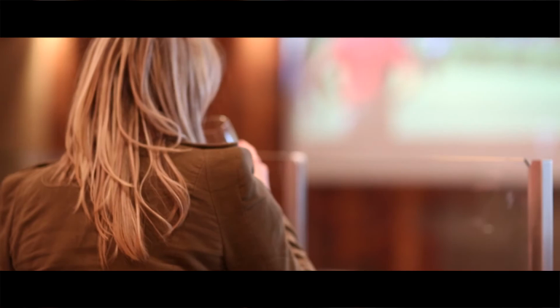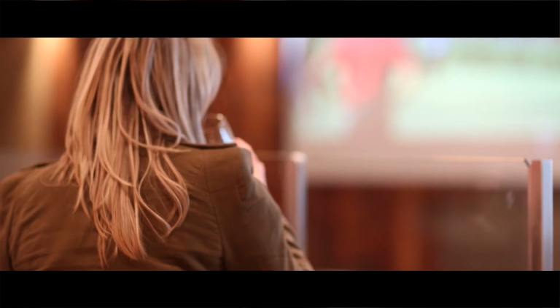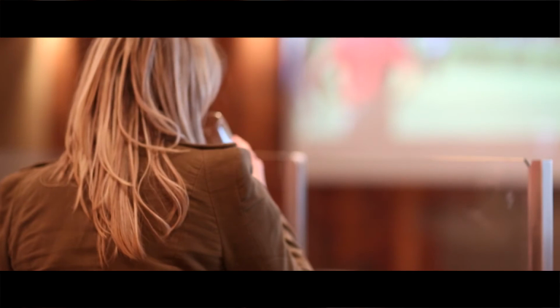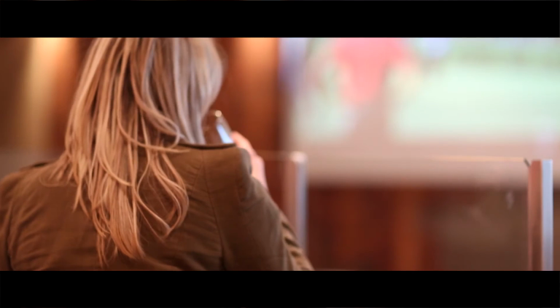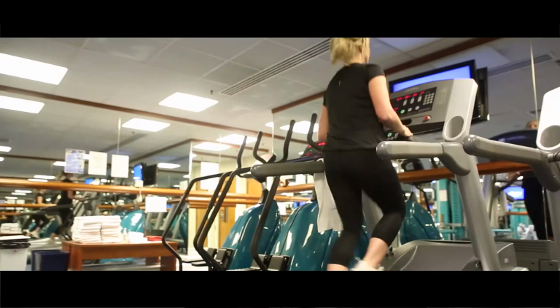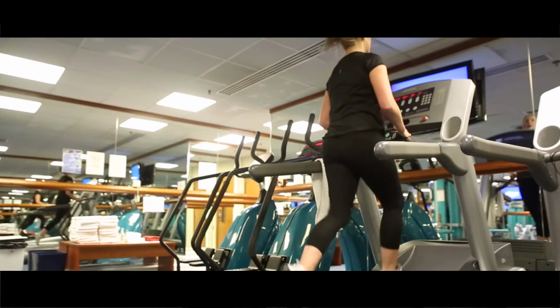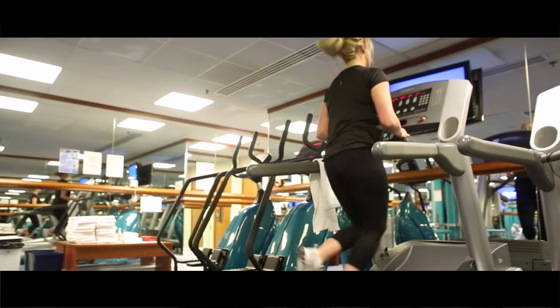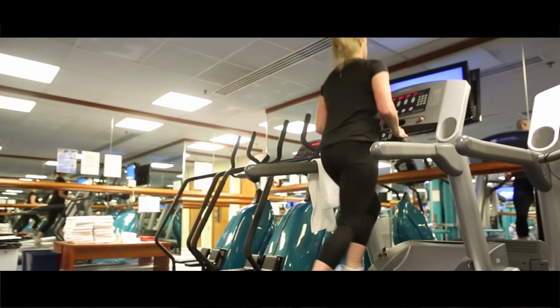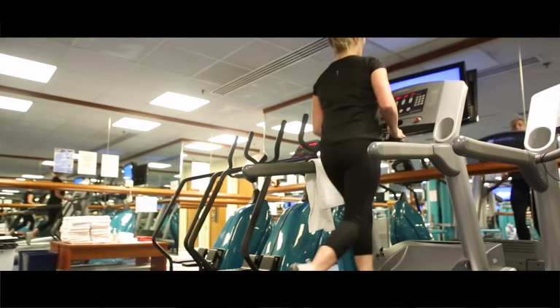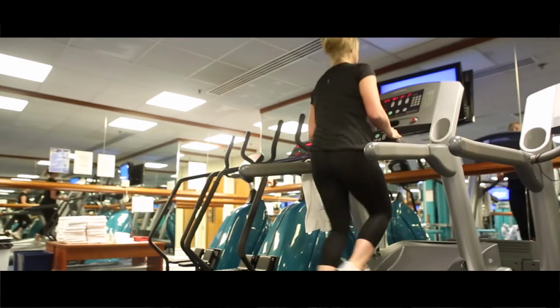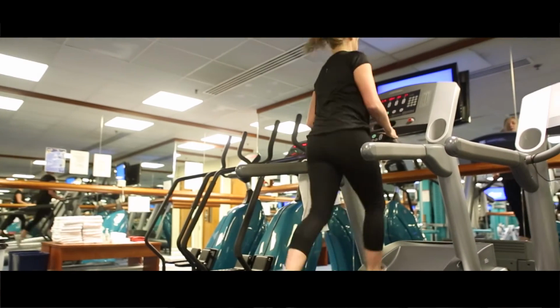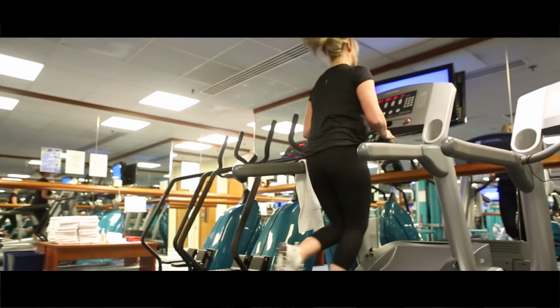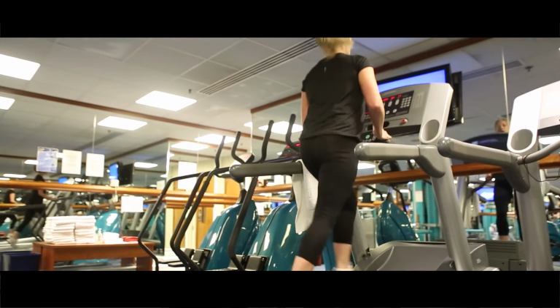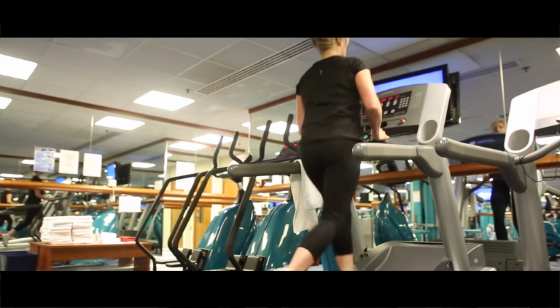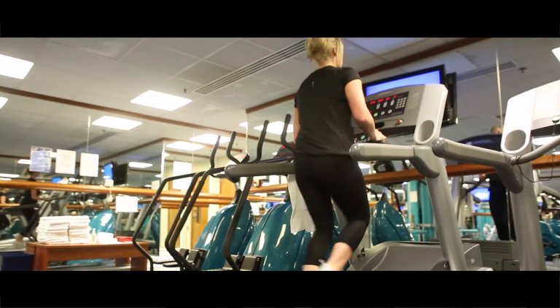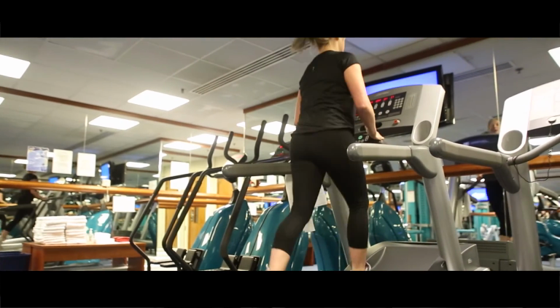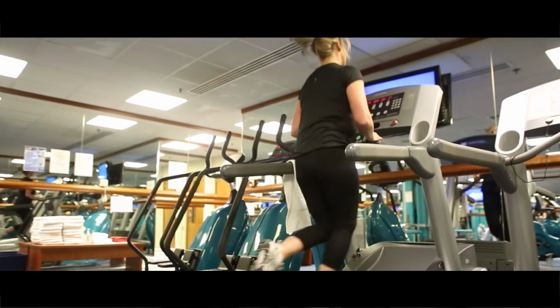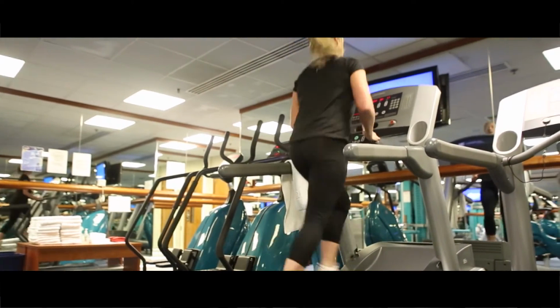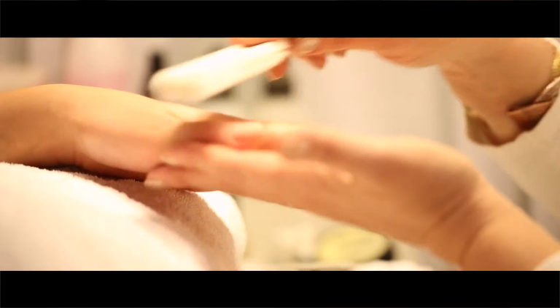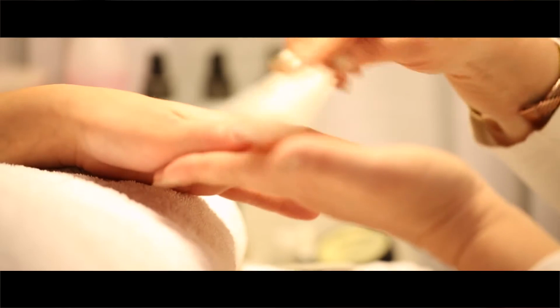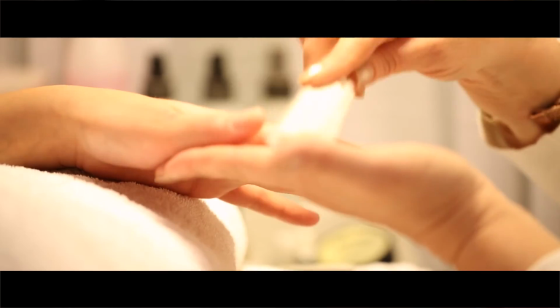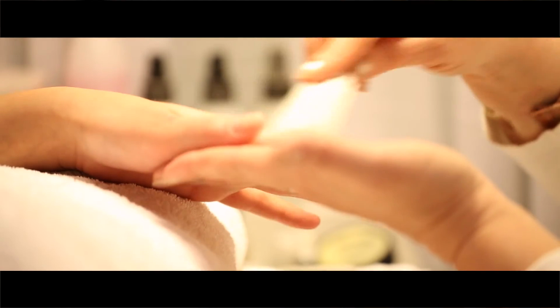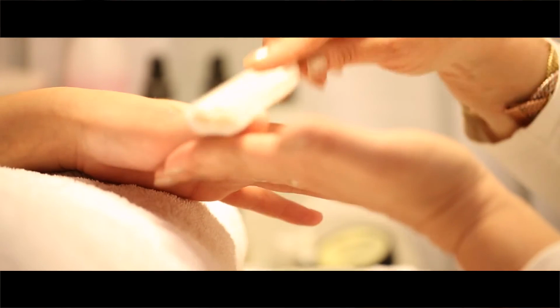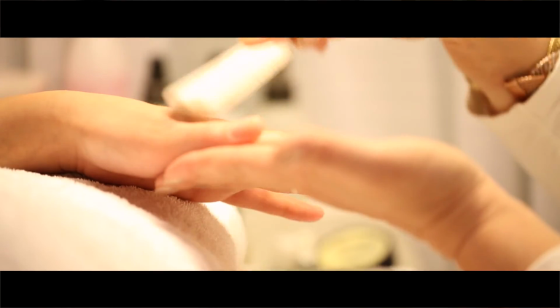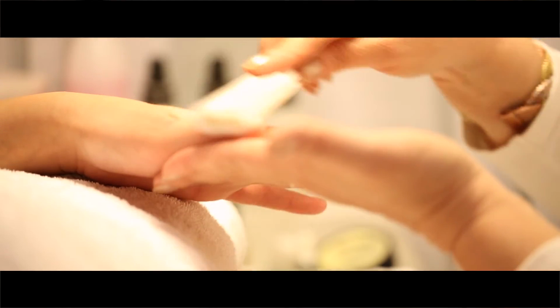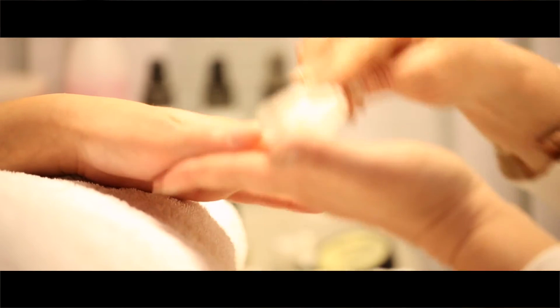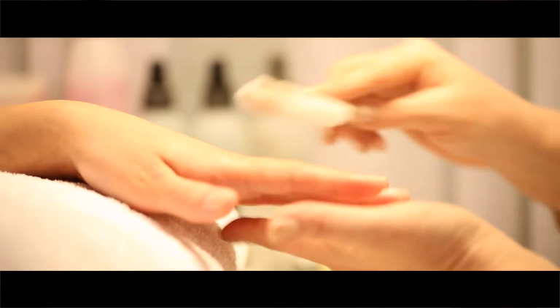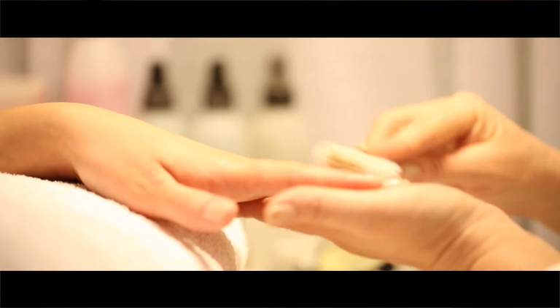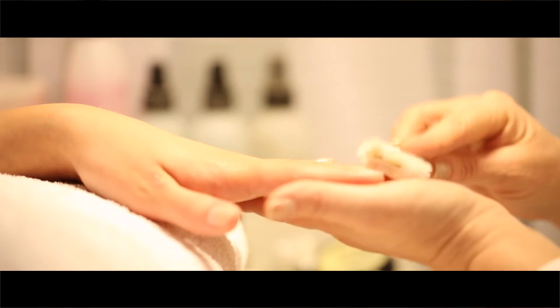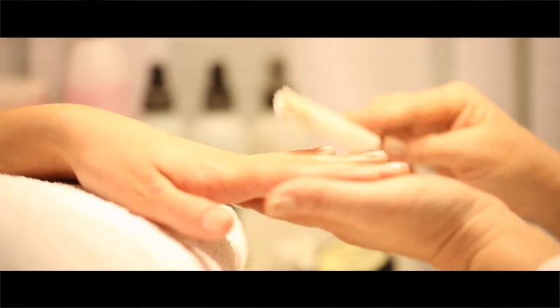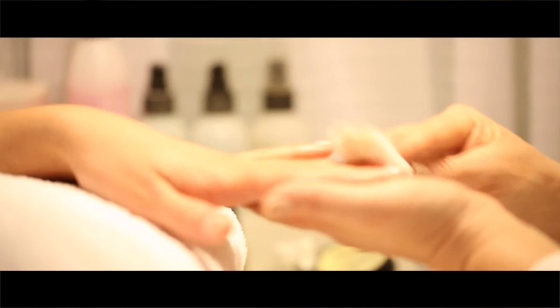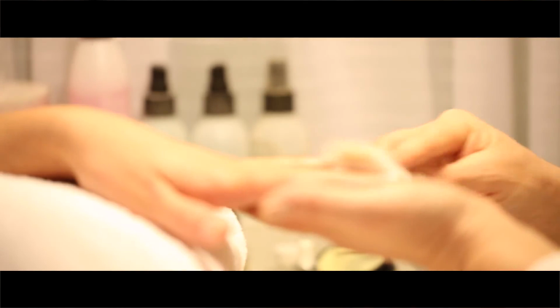You might like to help yourself to the 24-hour gym, and you can even opt to get a manicure or a spray tan.